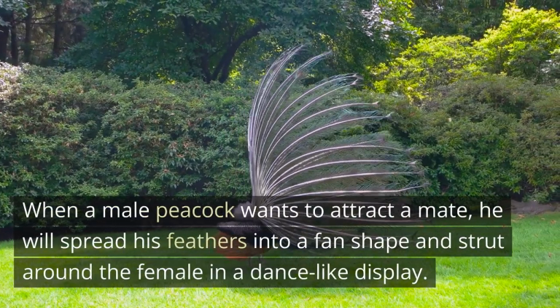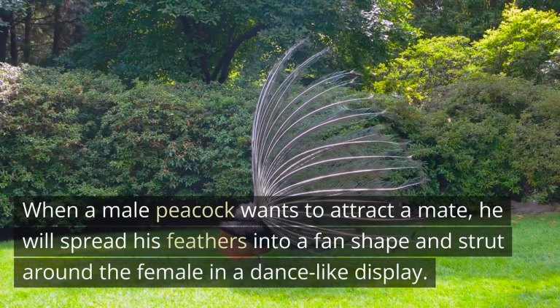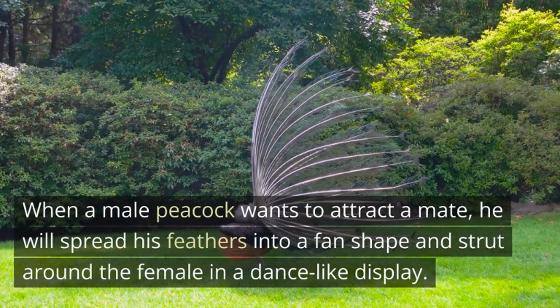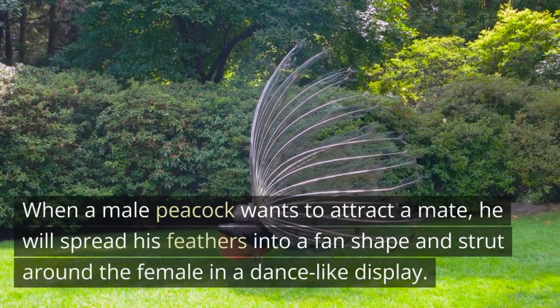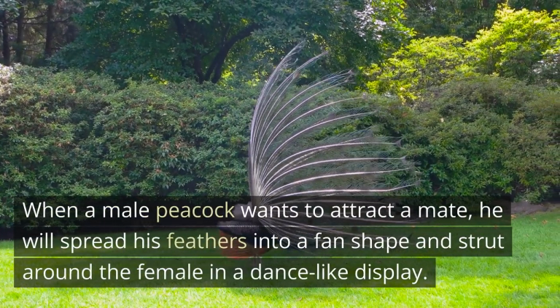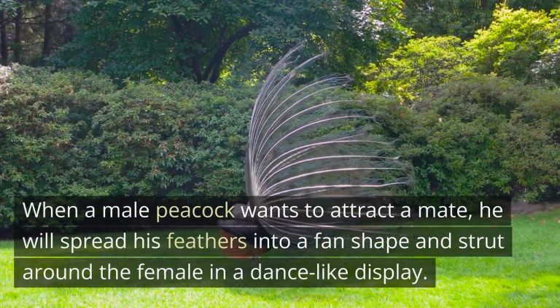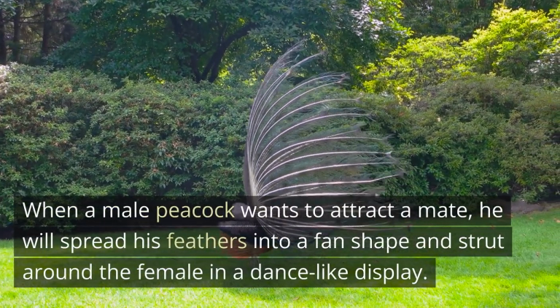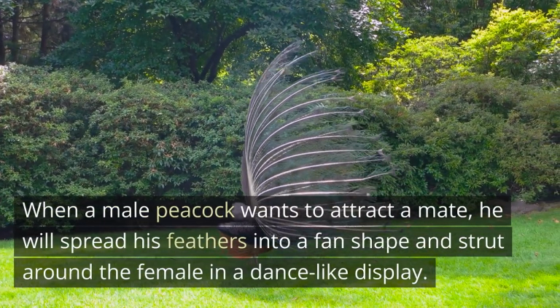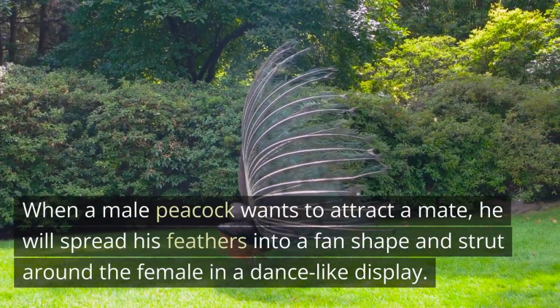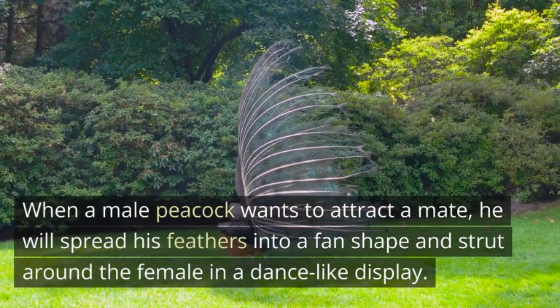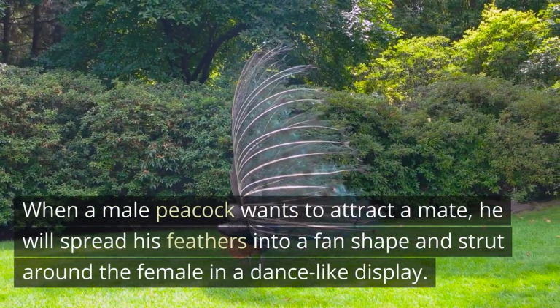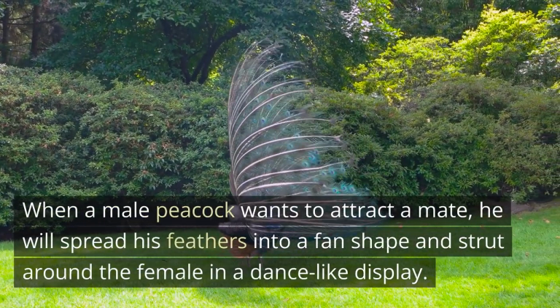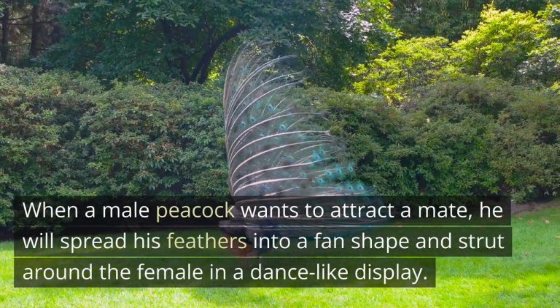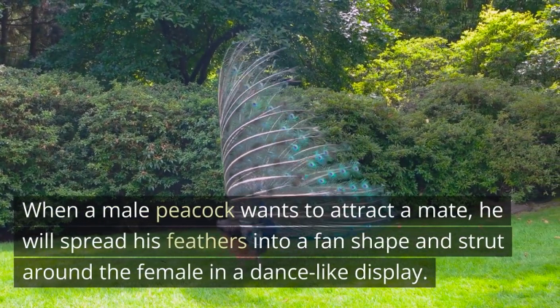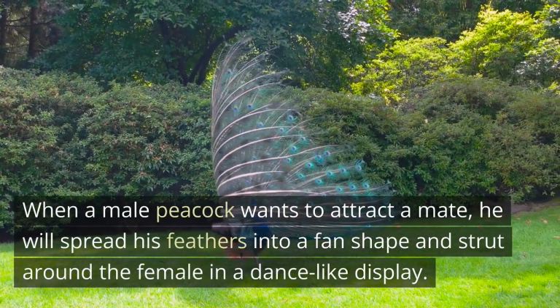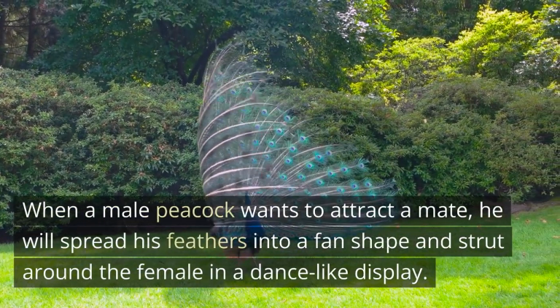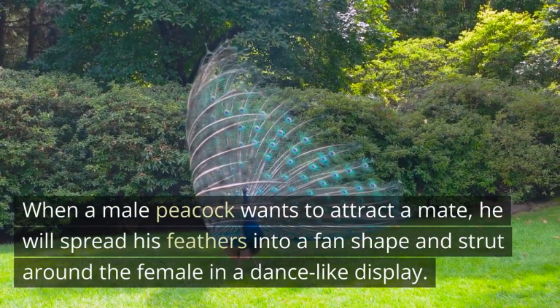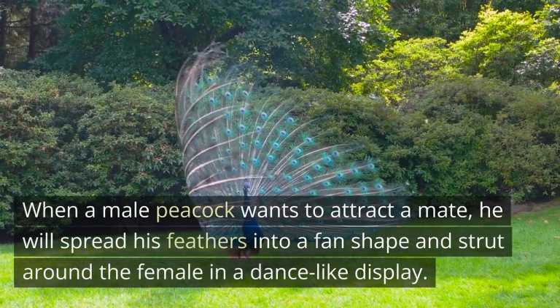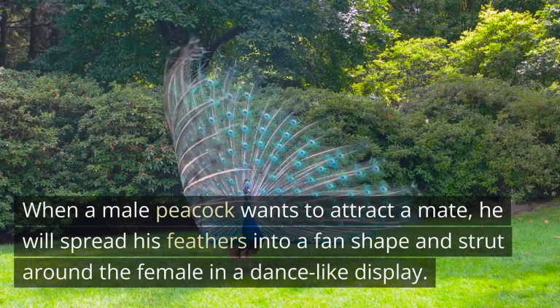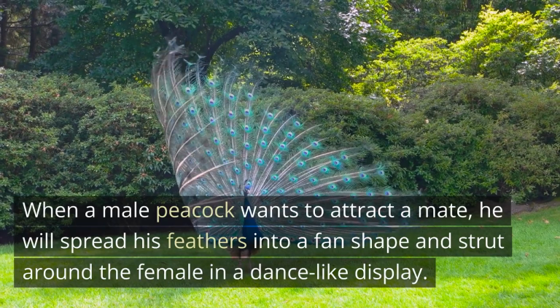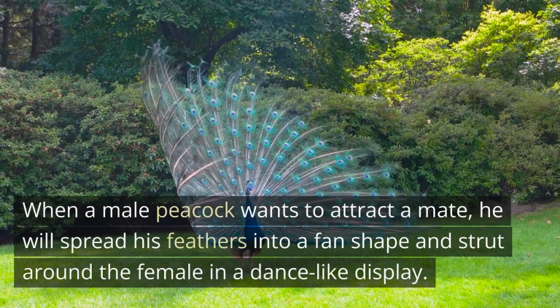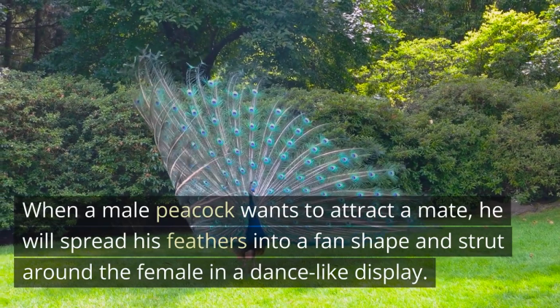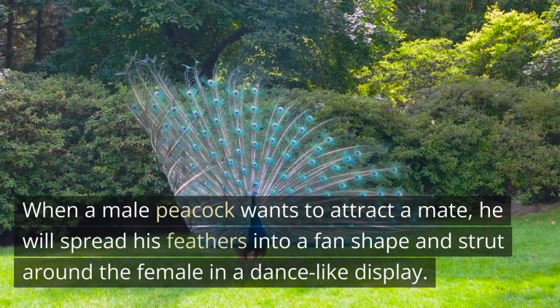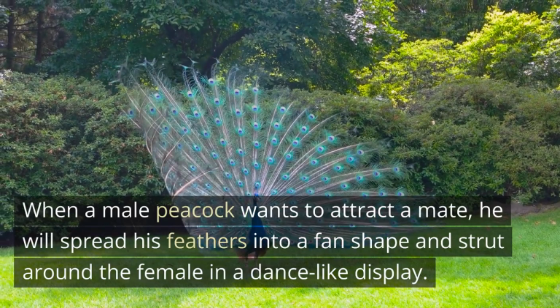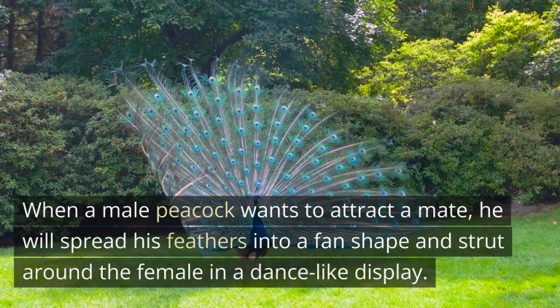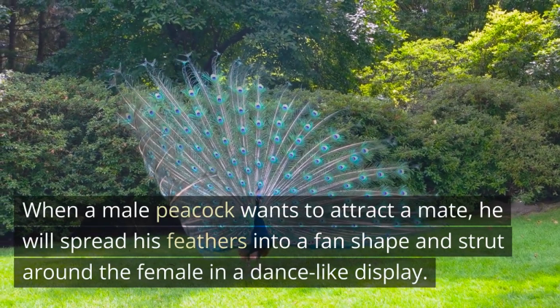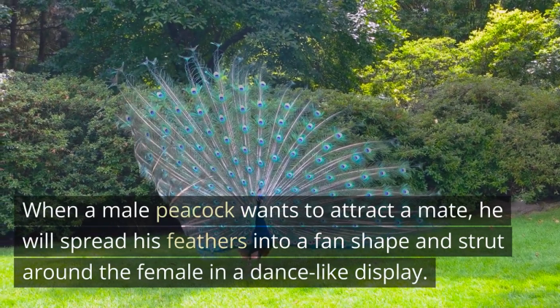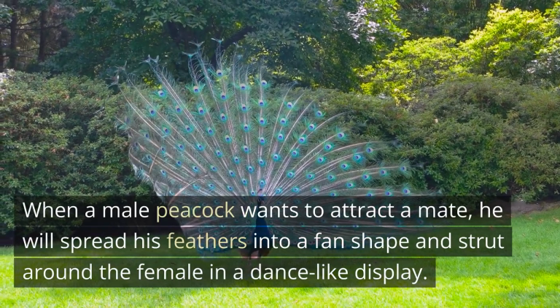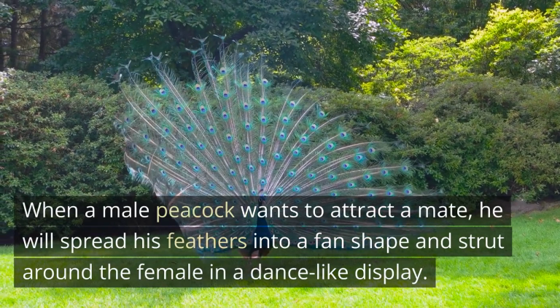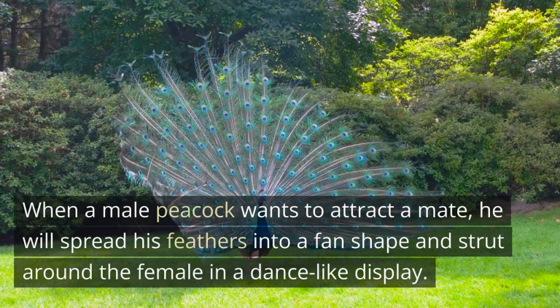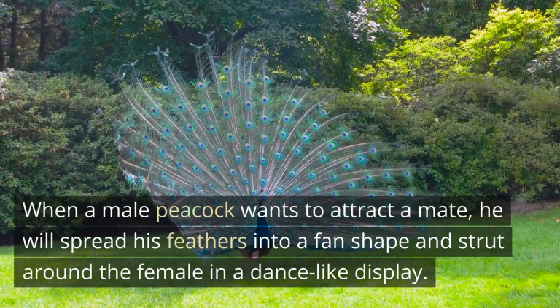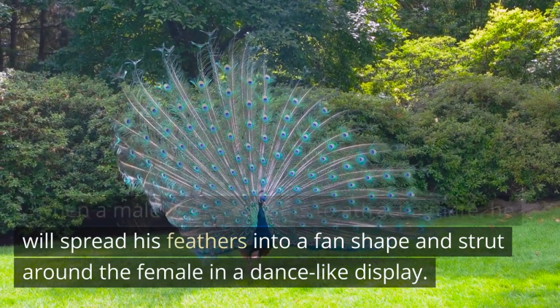When a male peacock wants to attract a mate, he will spread his feathers into a fan shape and strut around the female in a dance-like display.